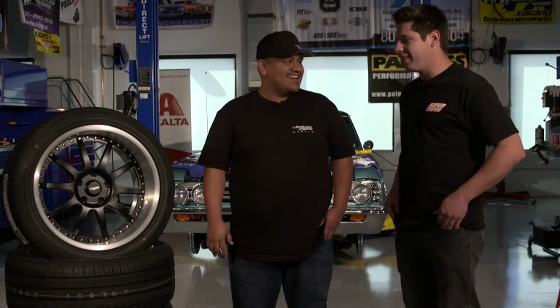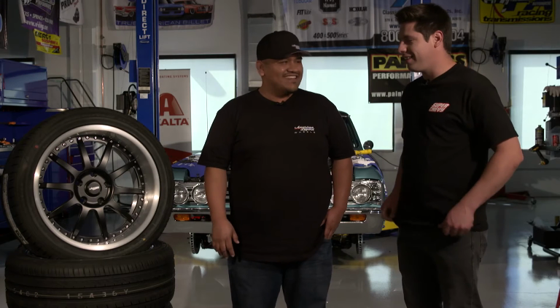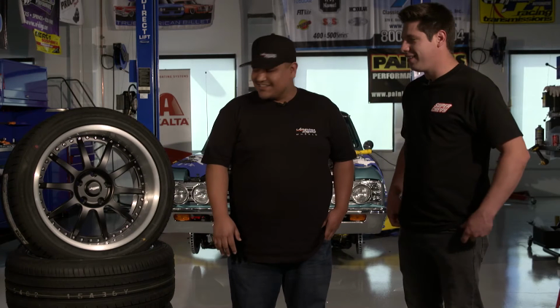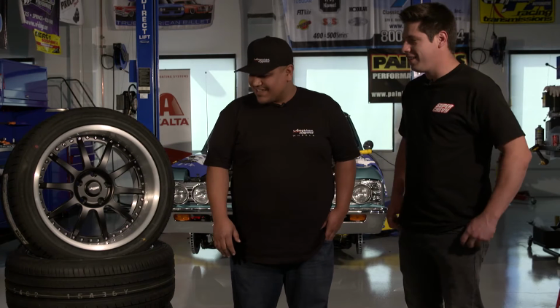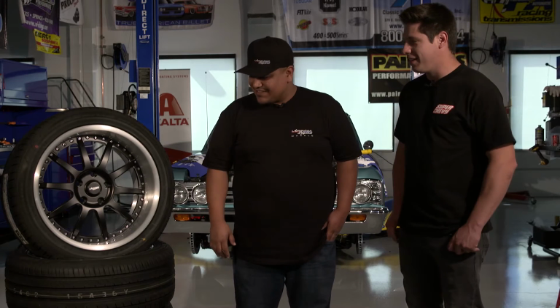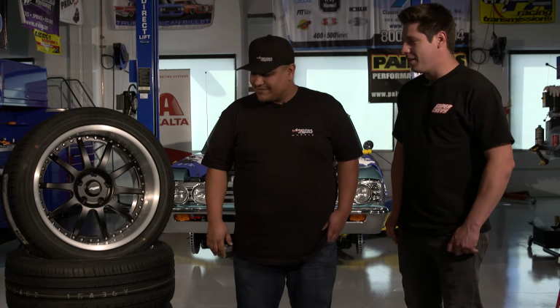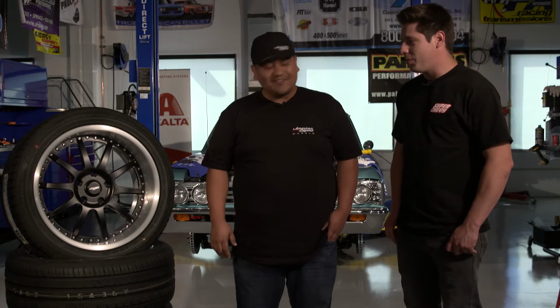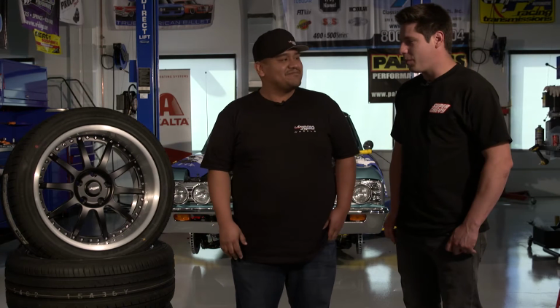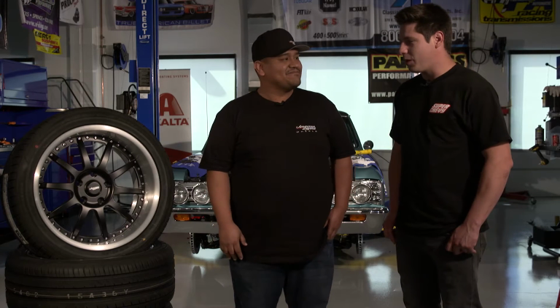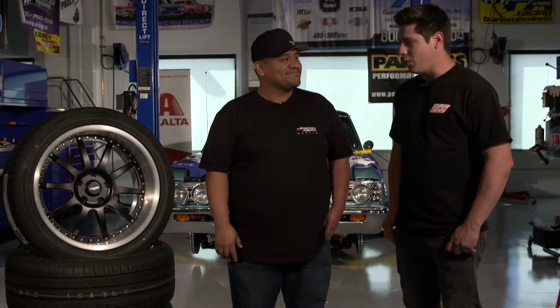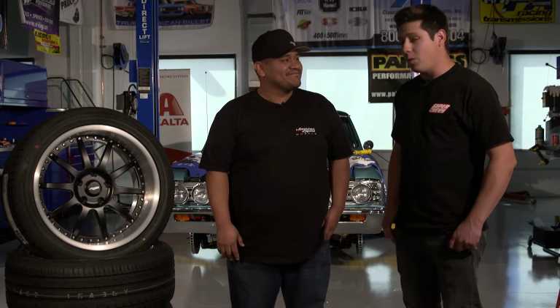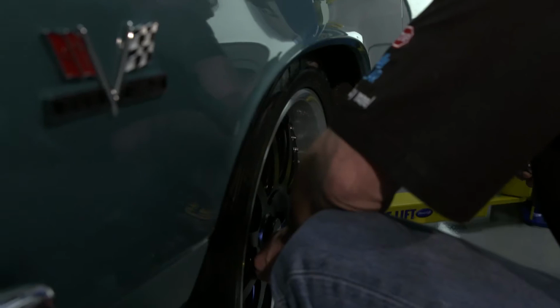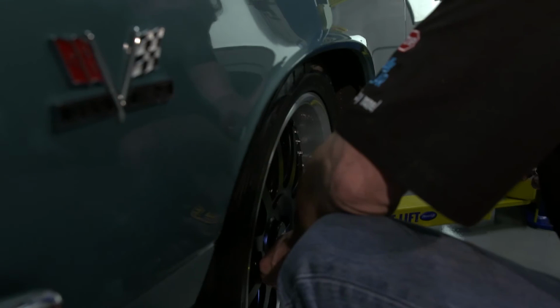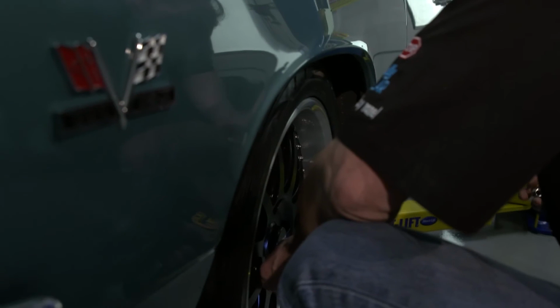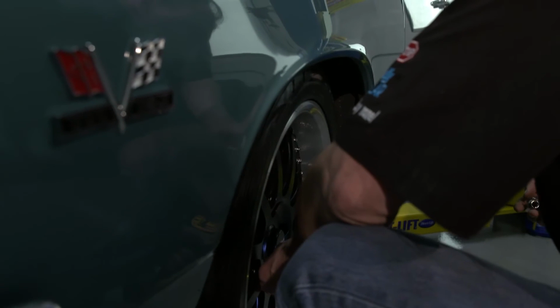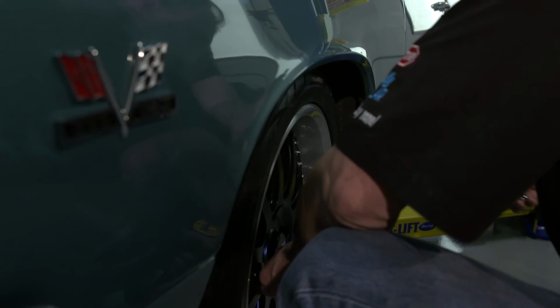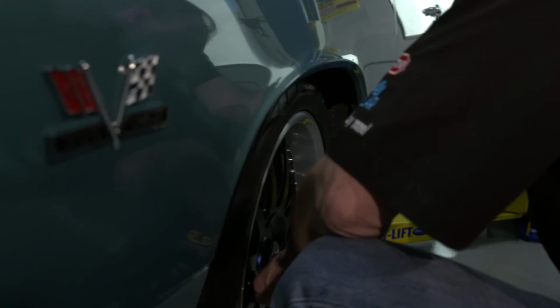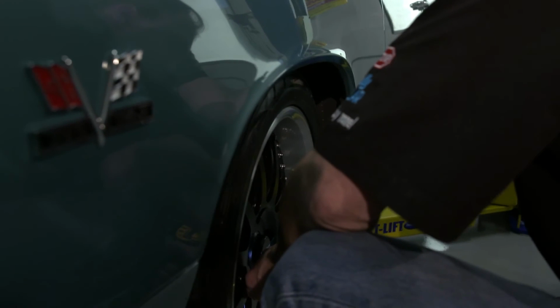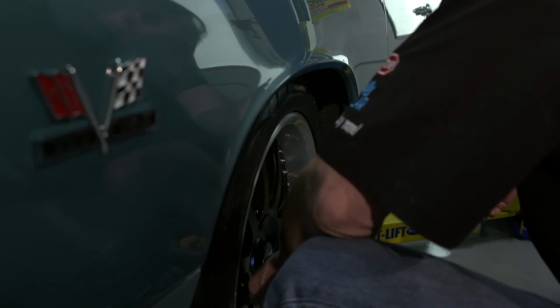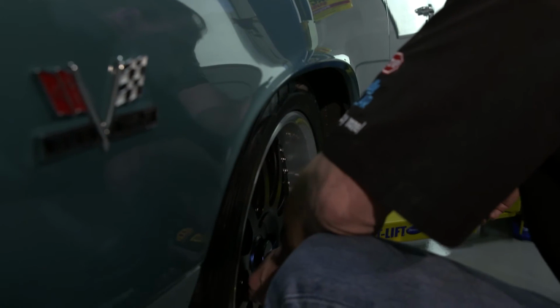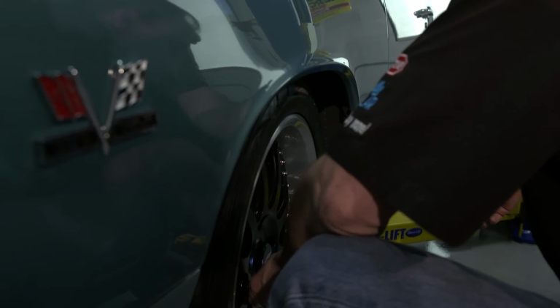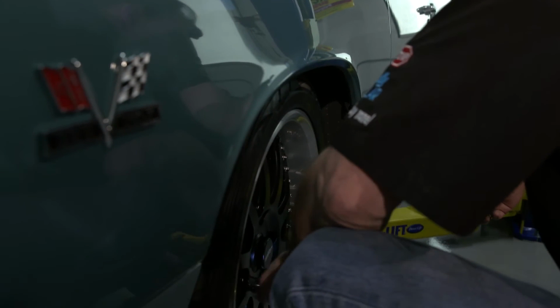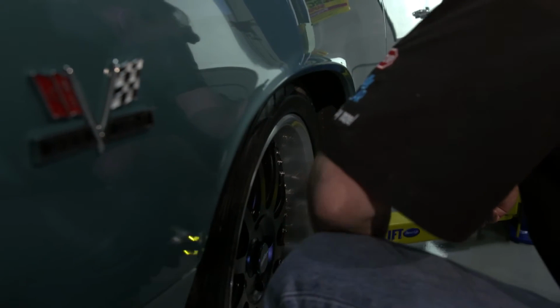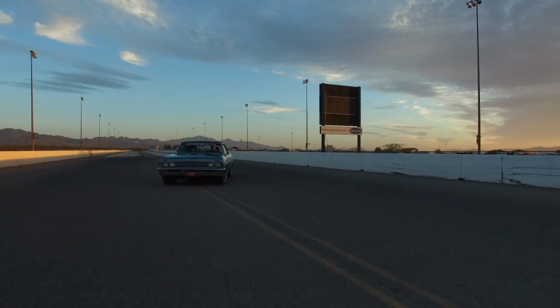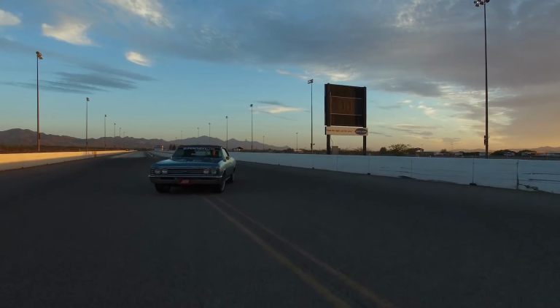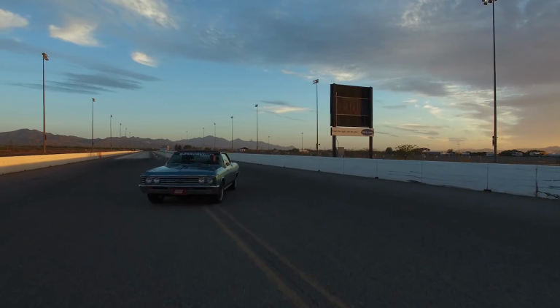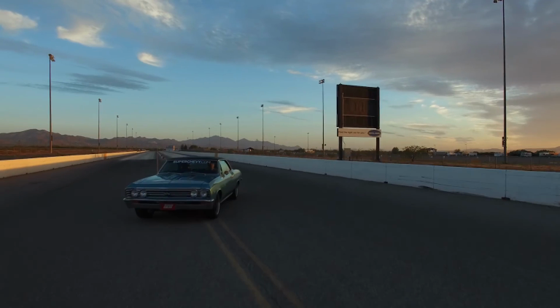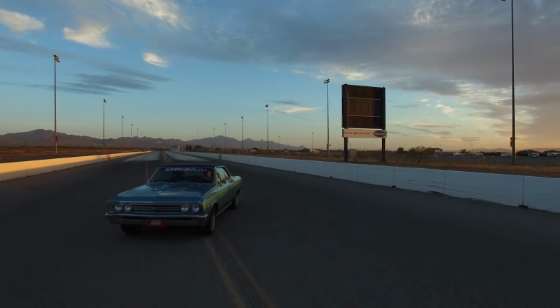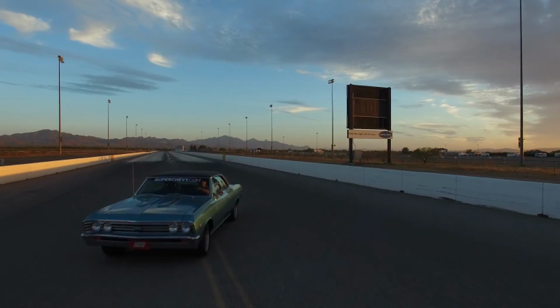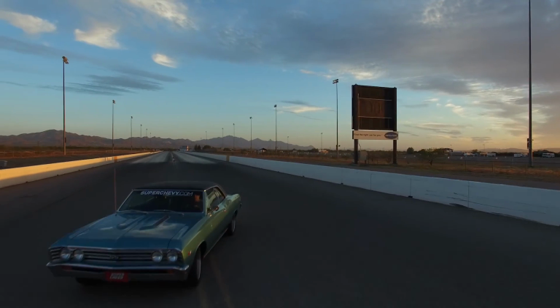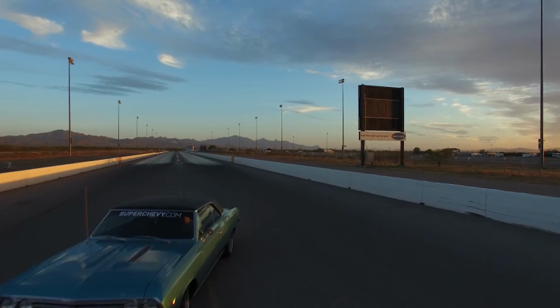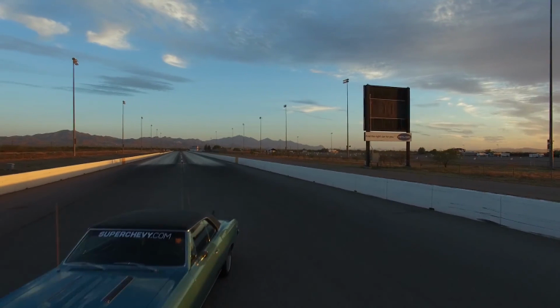That just screams Pro Touring. Exactly. We're about ready to set the car on the ground, so we're going to bolt these on and get this thing rolling.